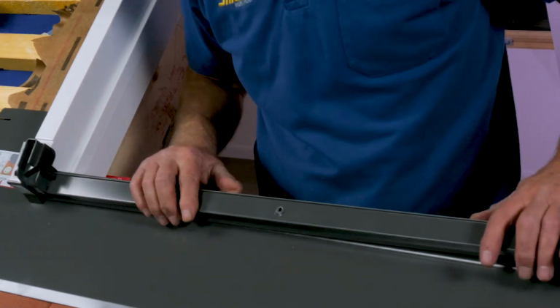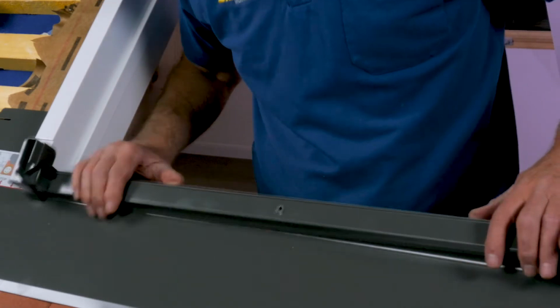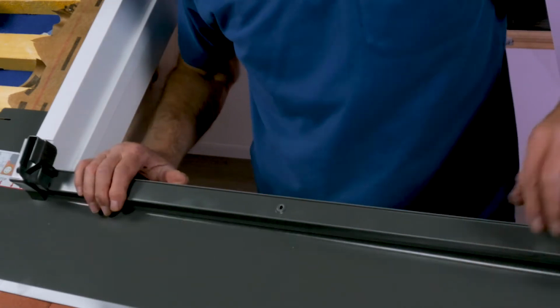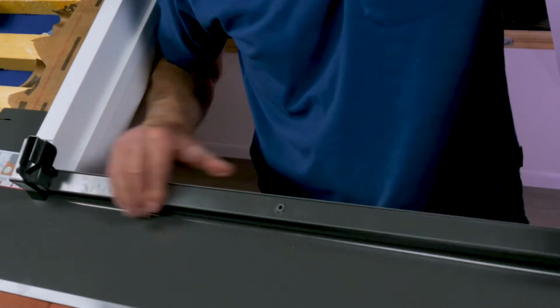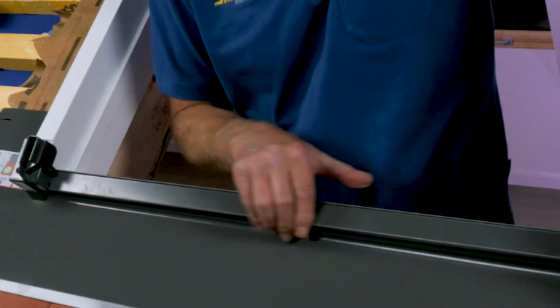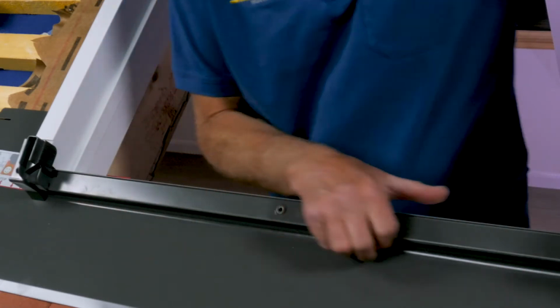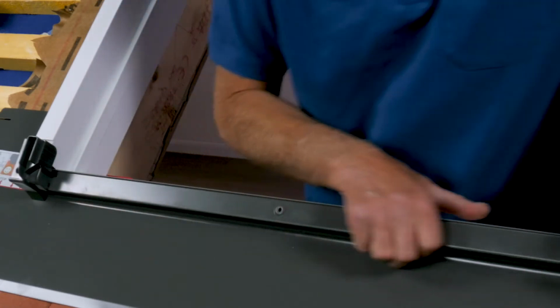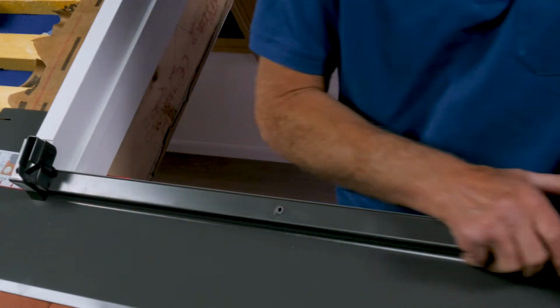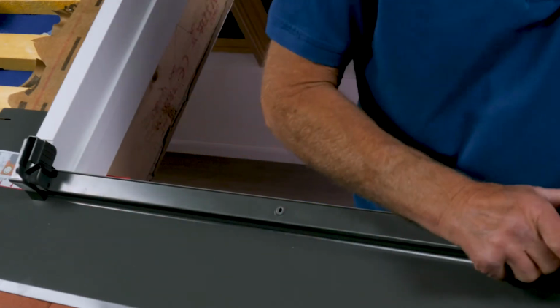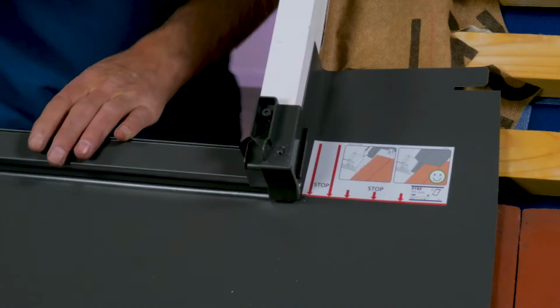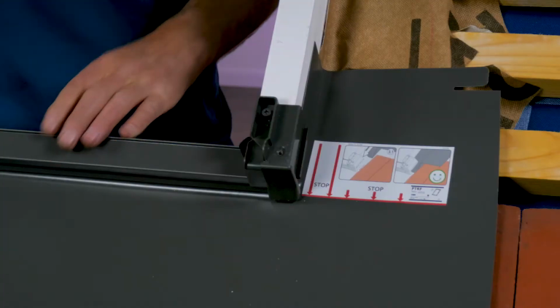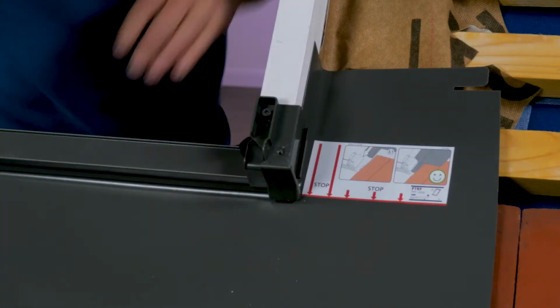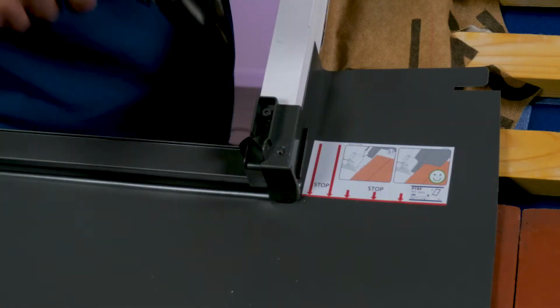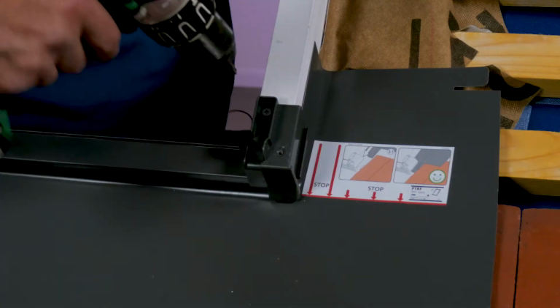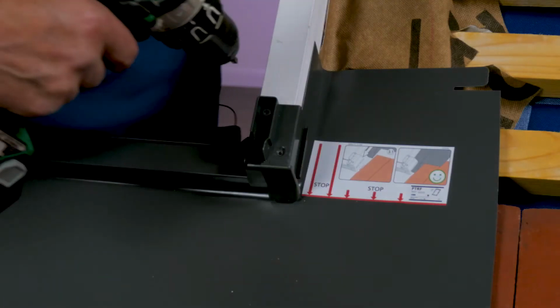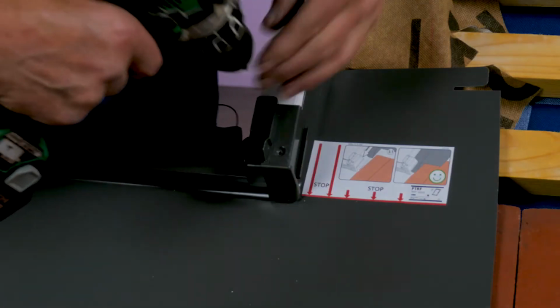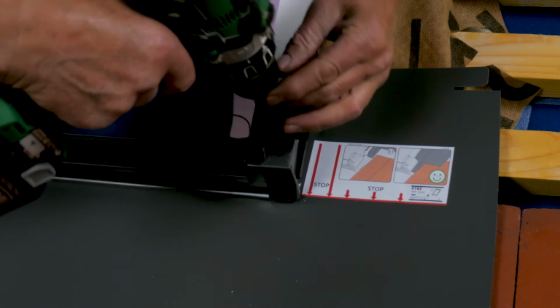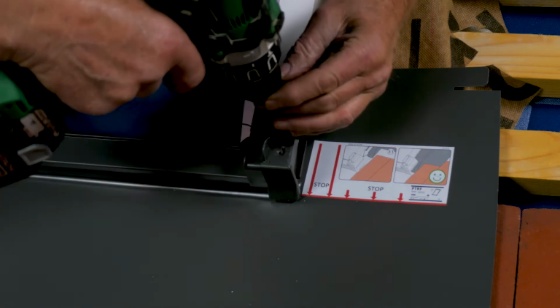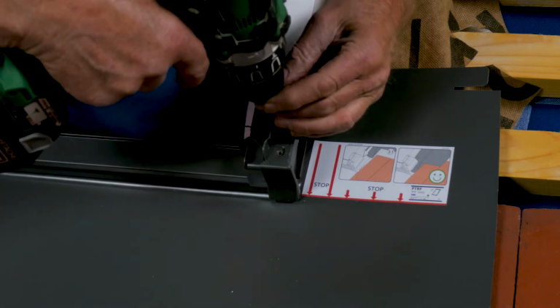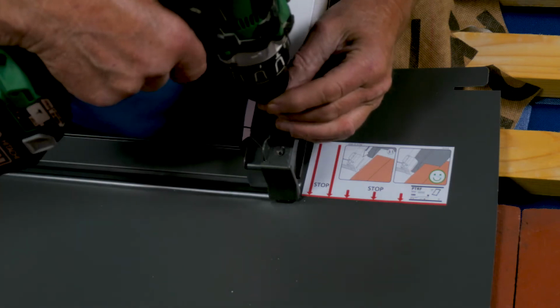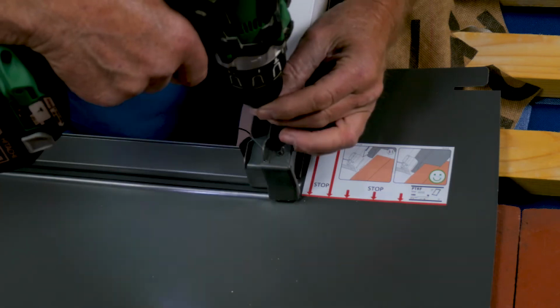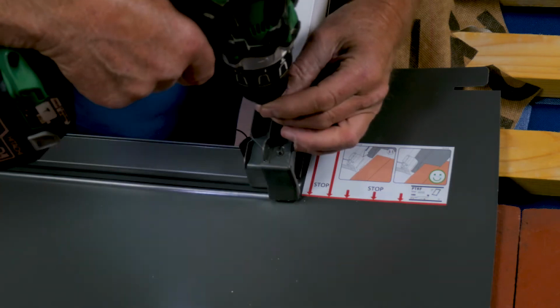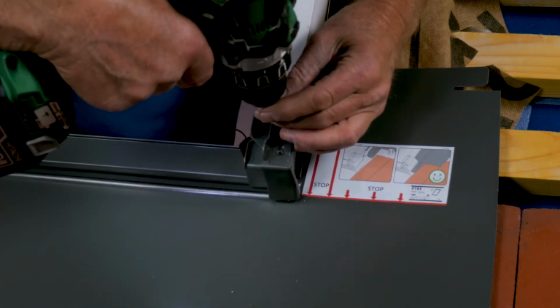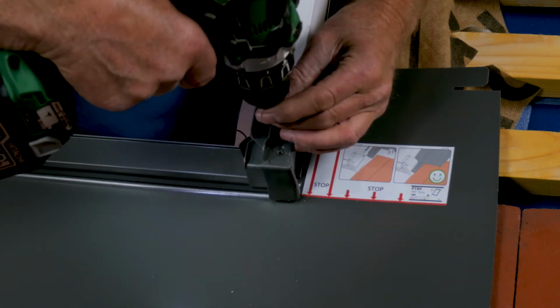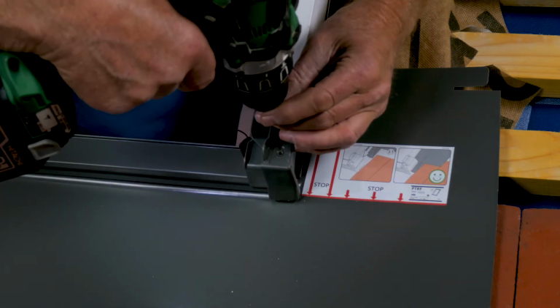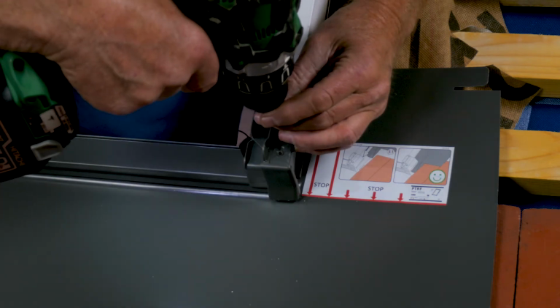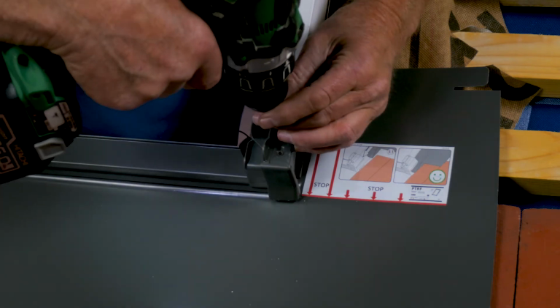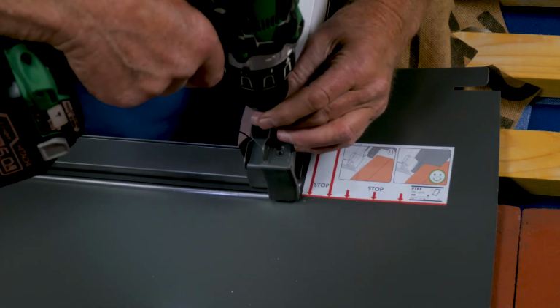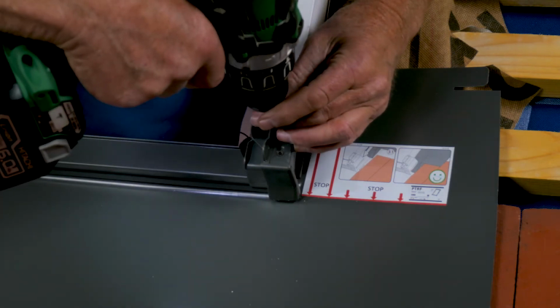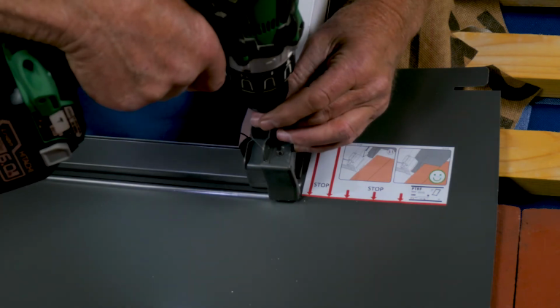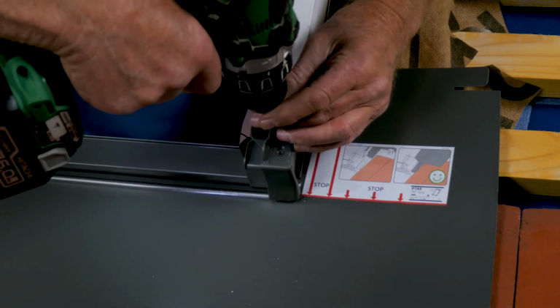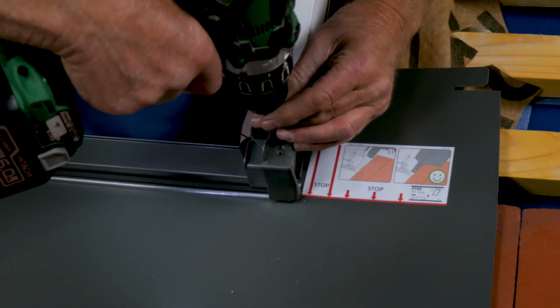At this point, all I want to do is put a screw in there just to make sure that we're securing that bottom apron.